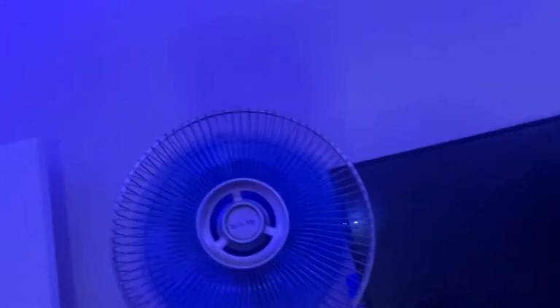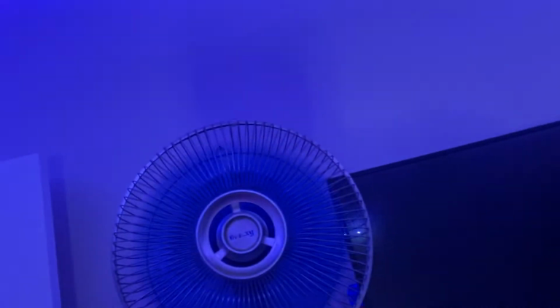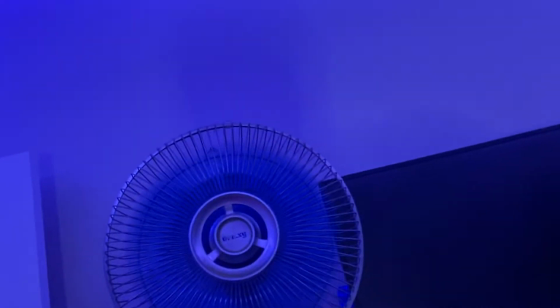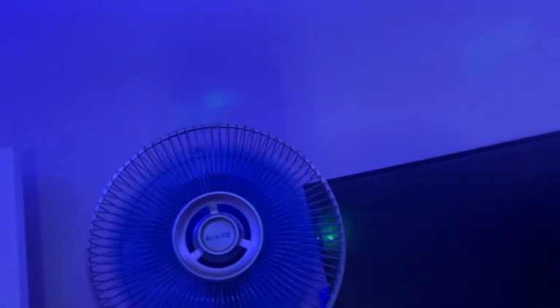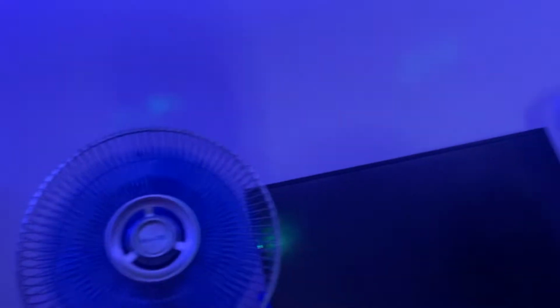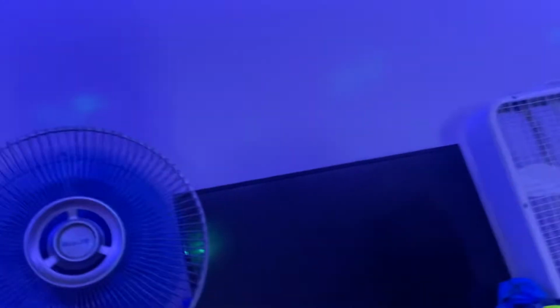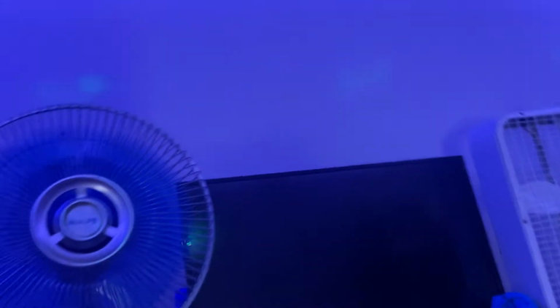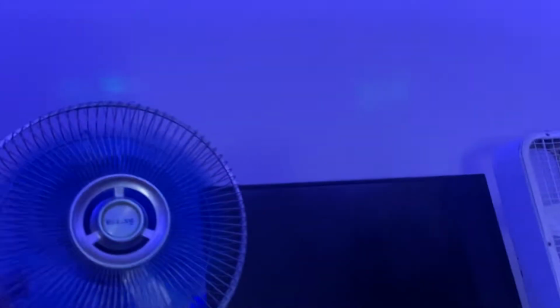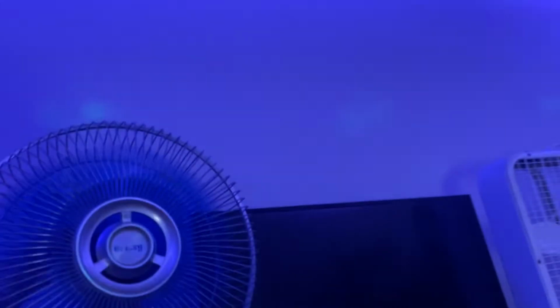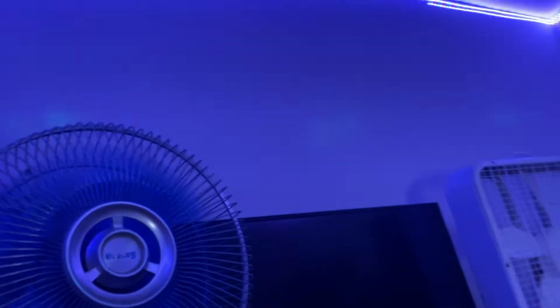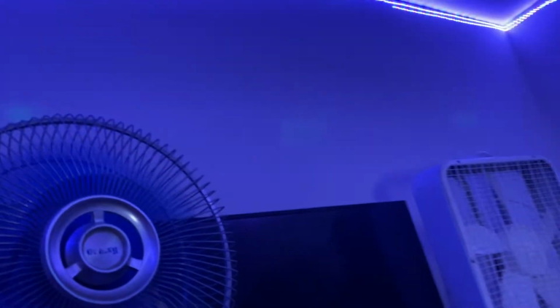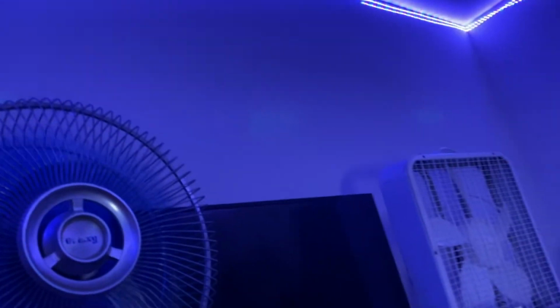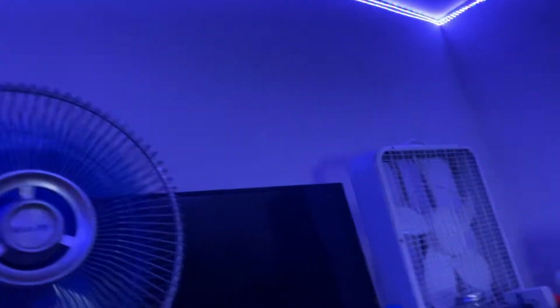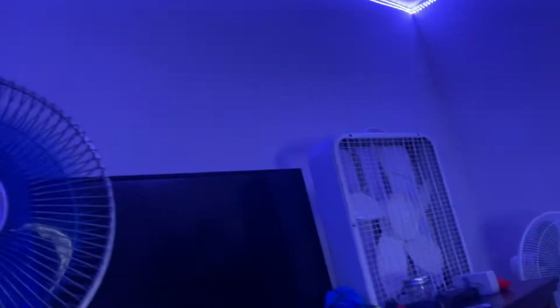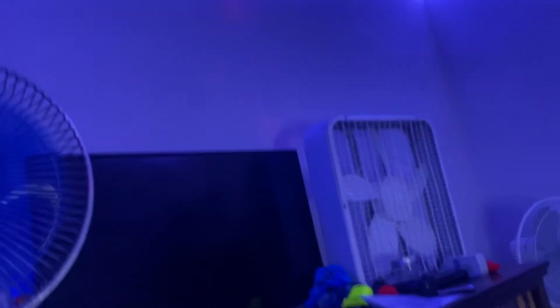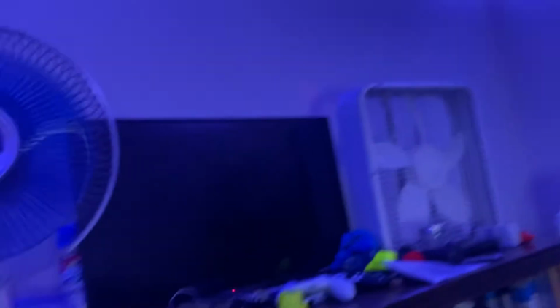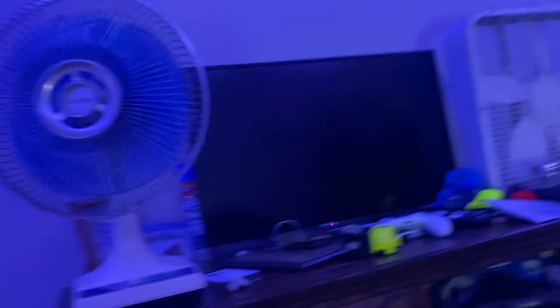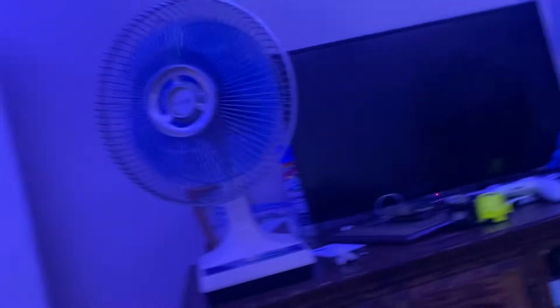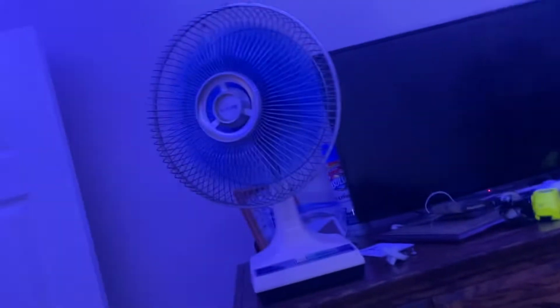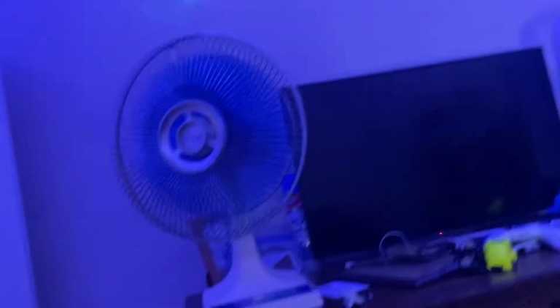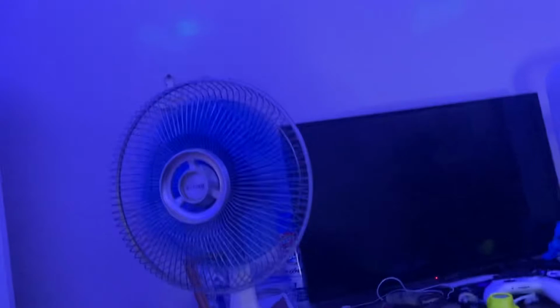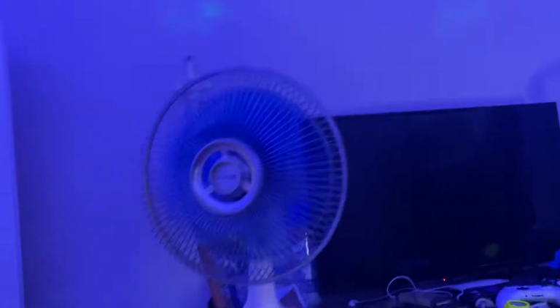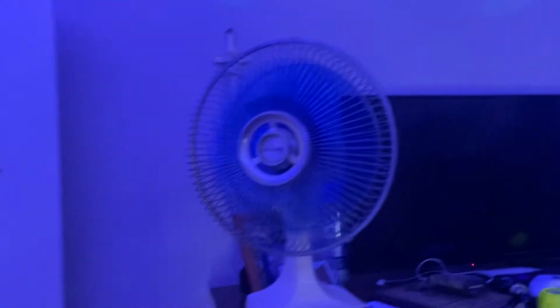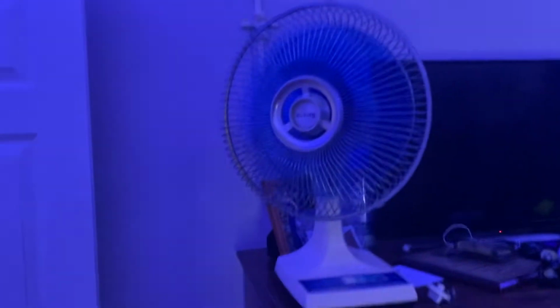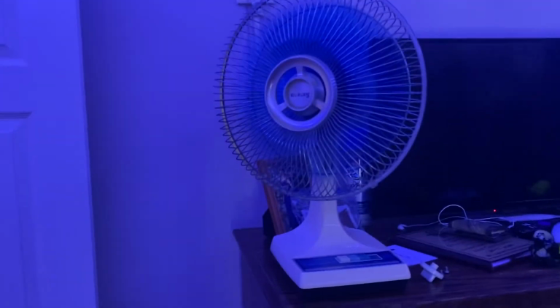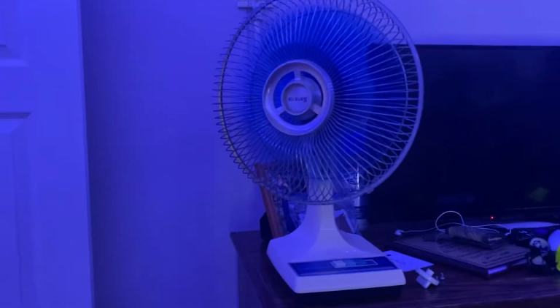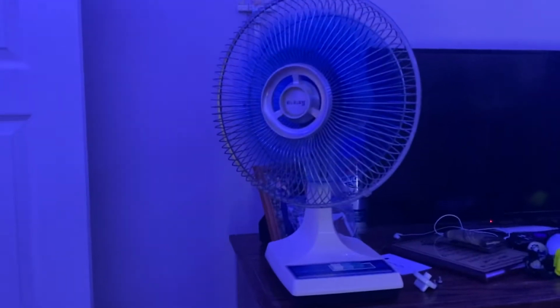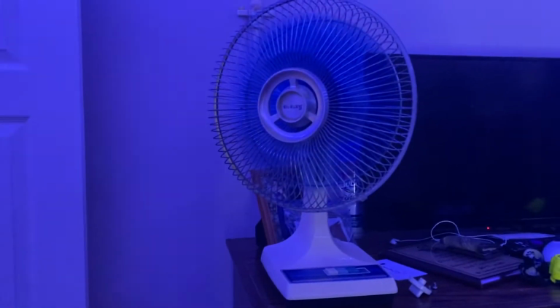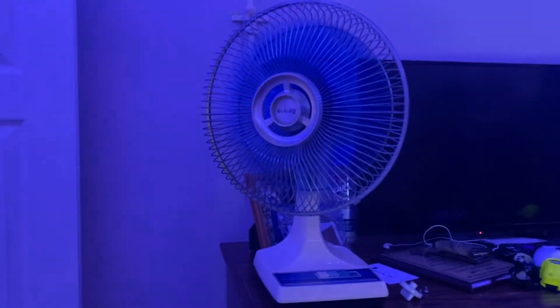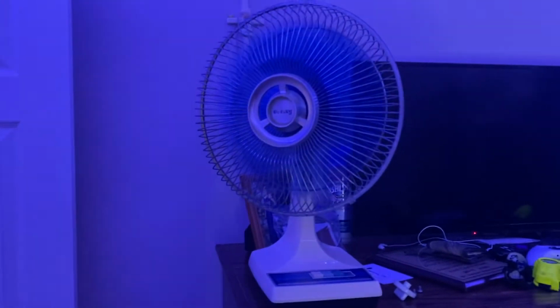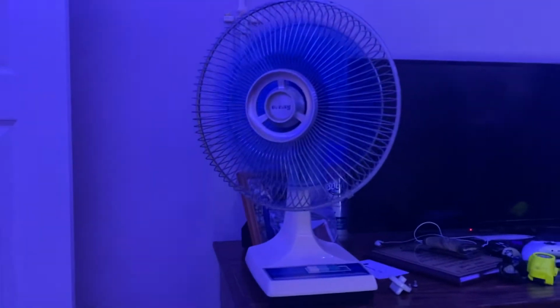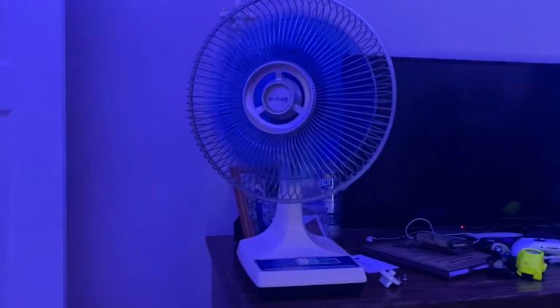See, our fans are running. The Galaxy is running.